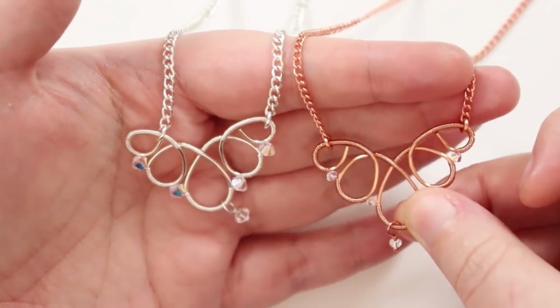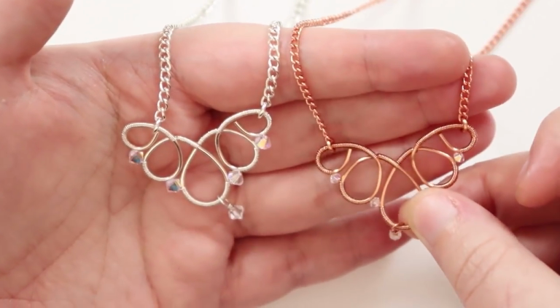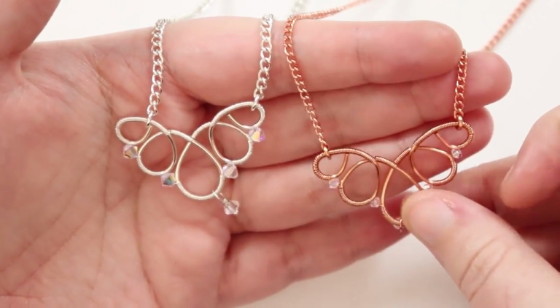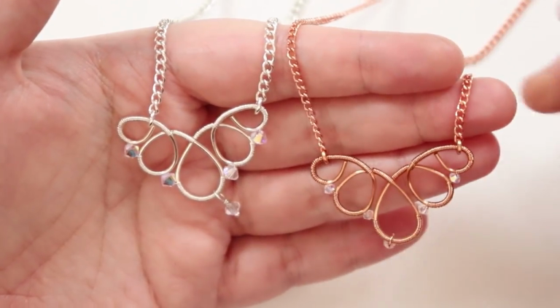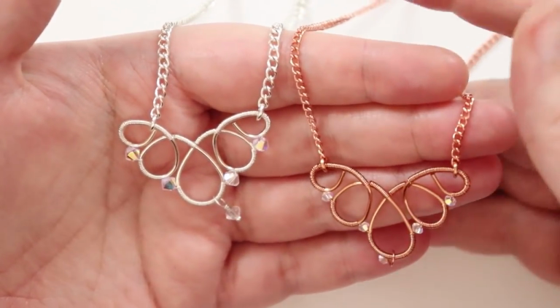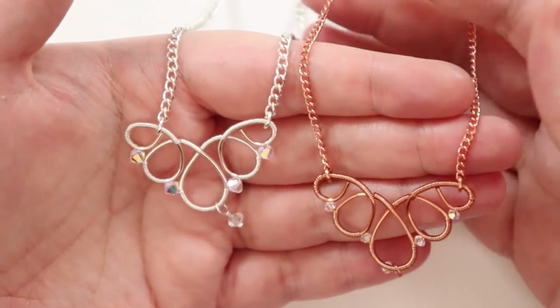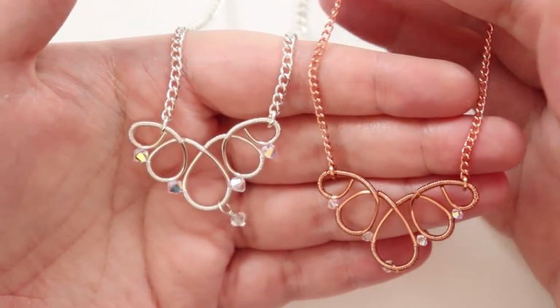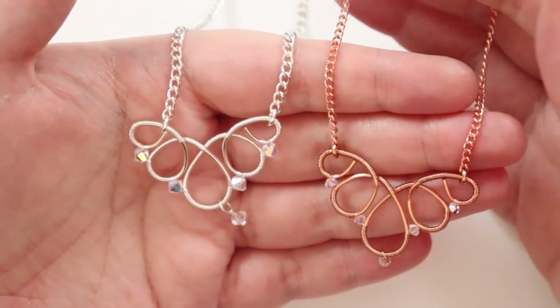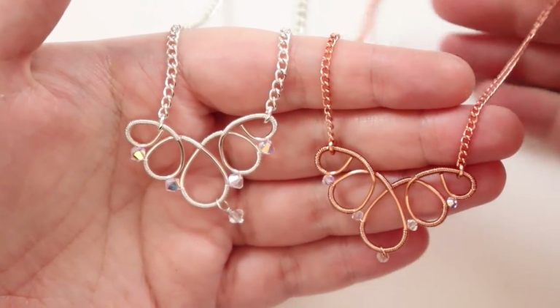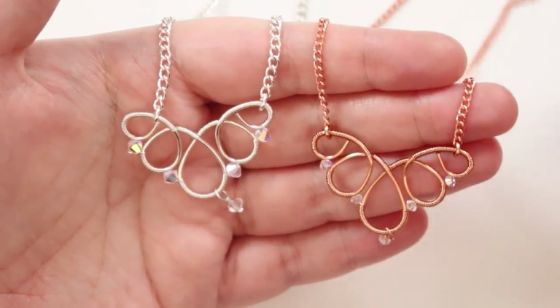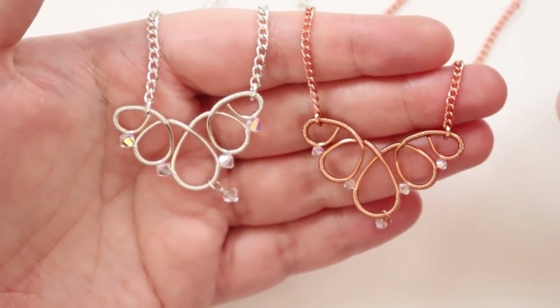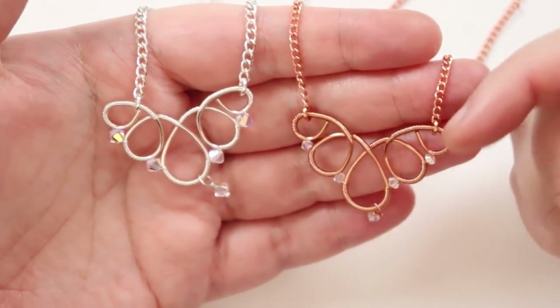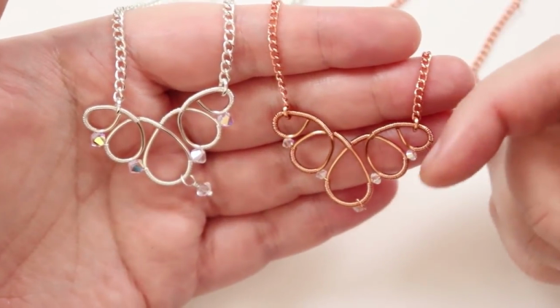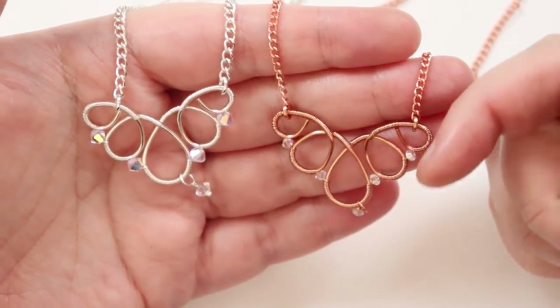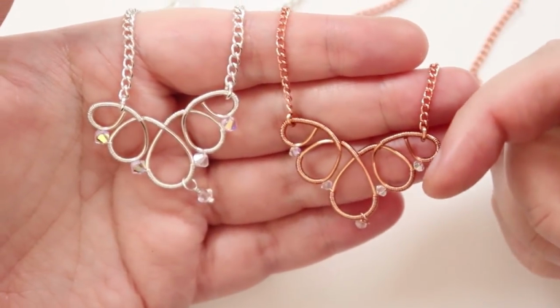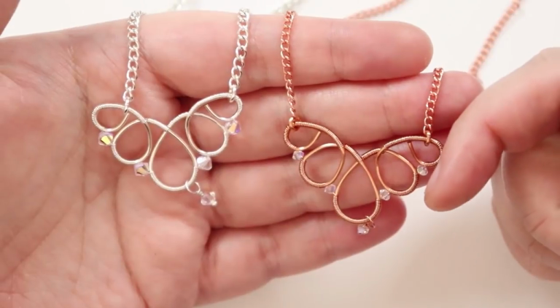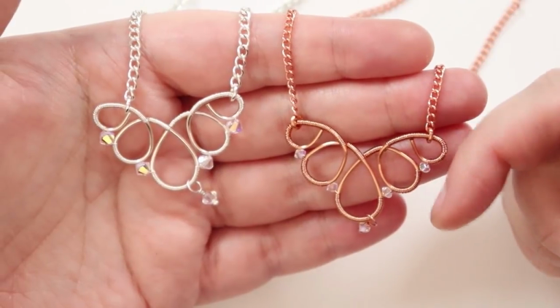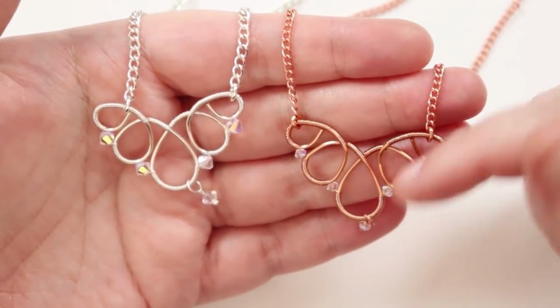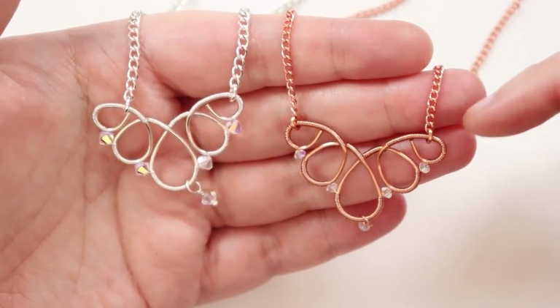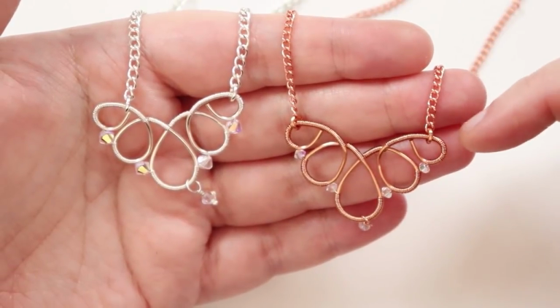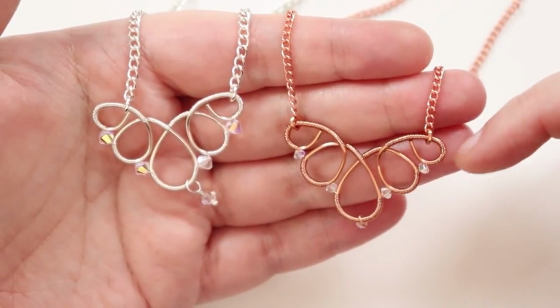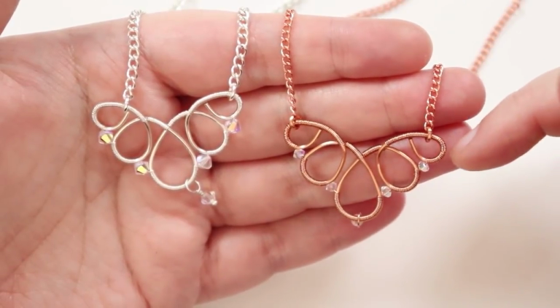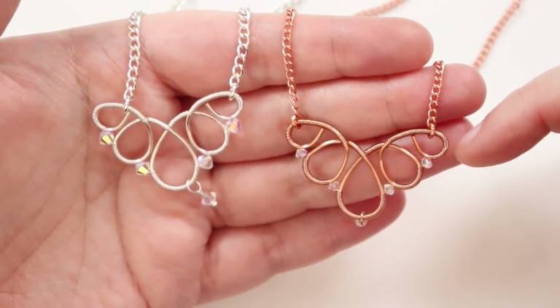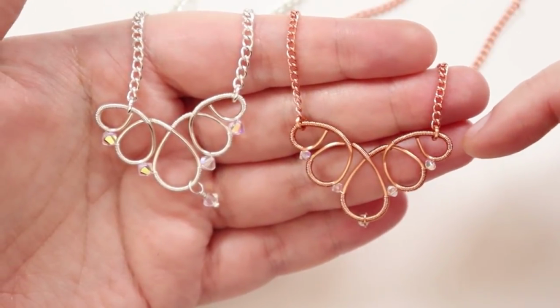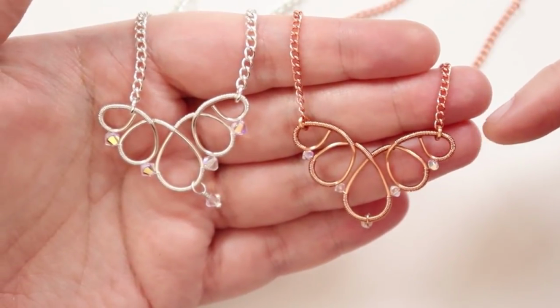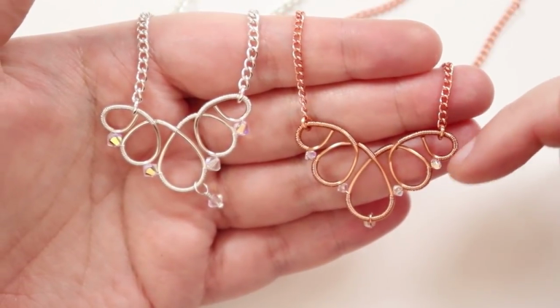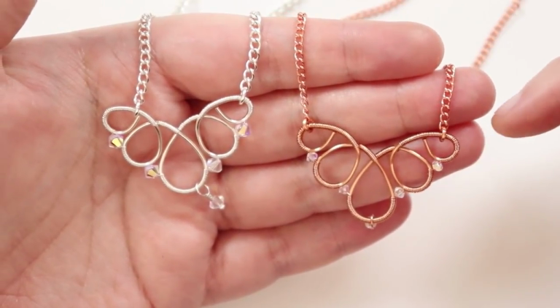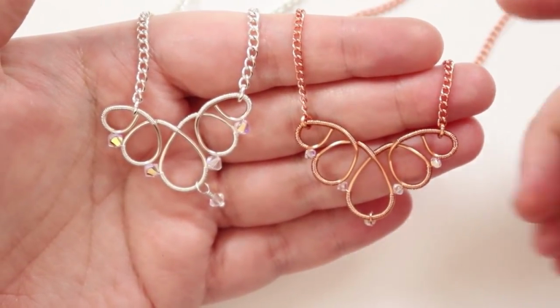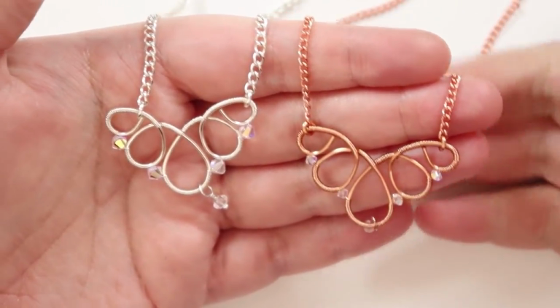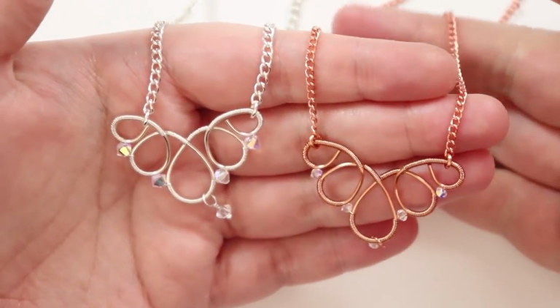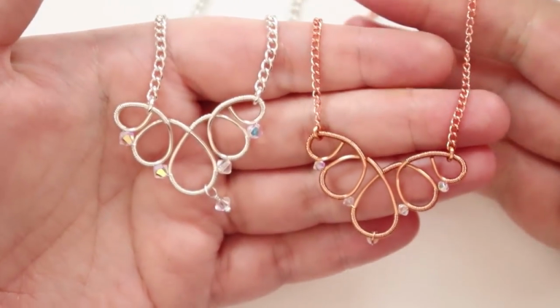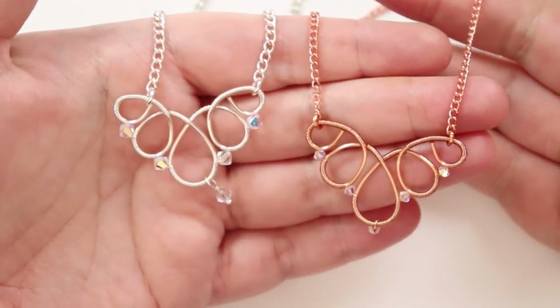We basically make the basic shape first in a graduation of teardrop shapes, then we add our beads and attach whatever chain we want along with our findings. These are the necklaces for my wire work wedding set, and I'll have a playlist in the description box below linking to all the other pieces of that set.